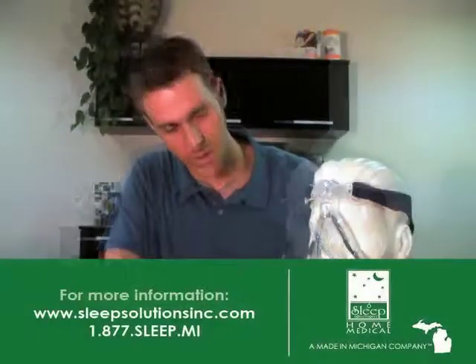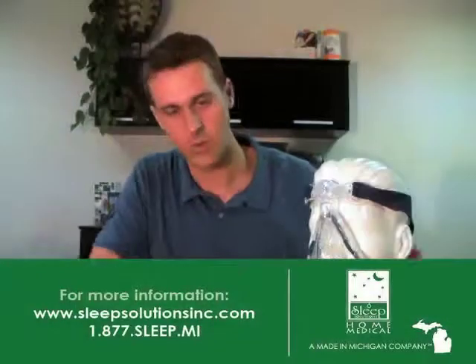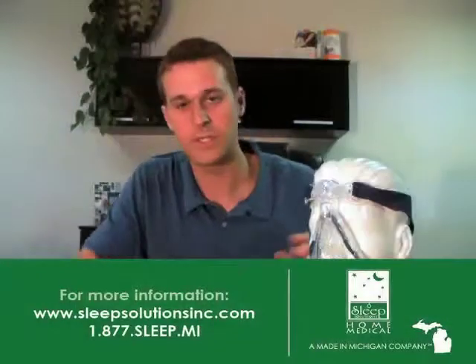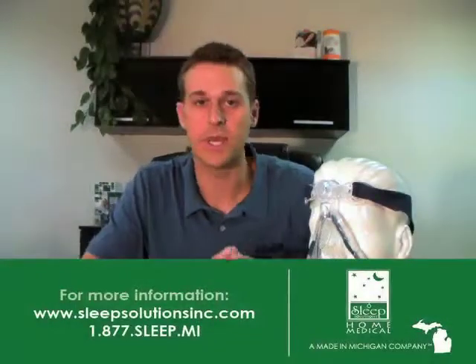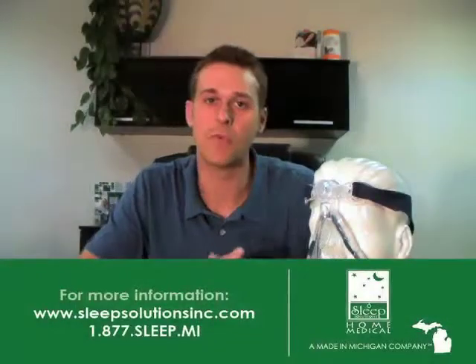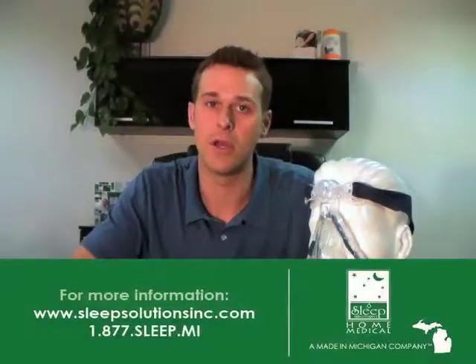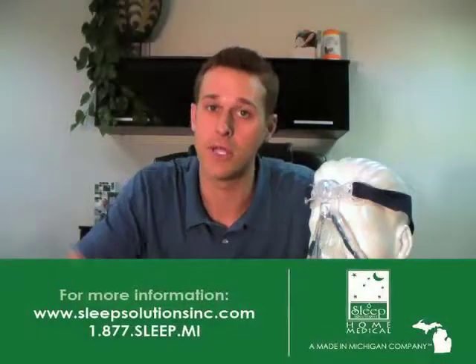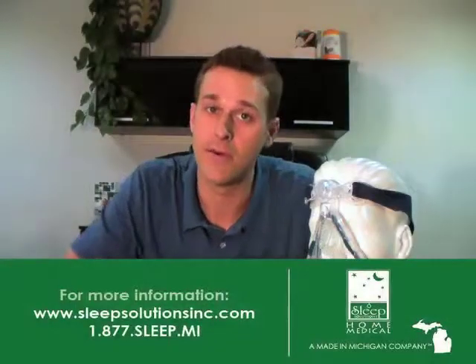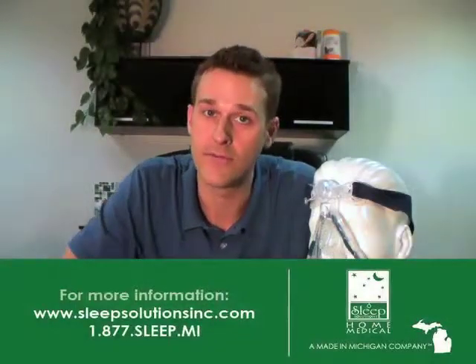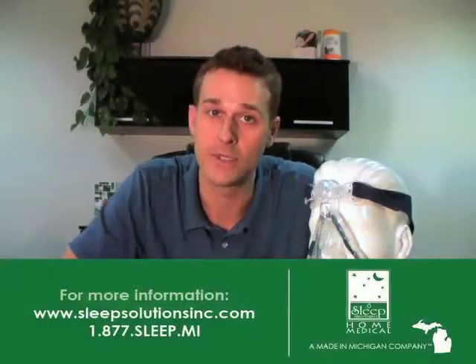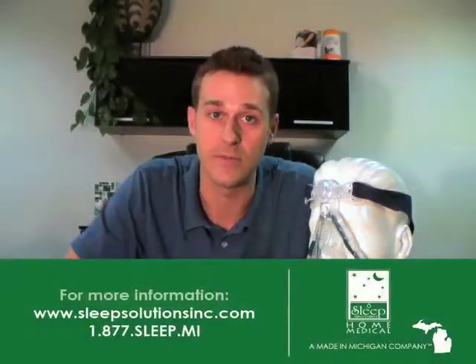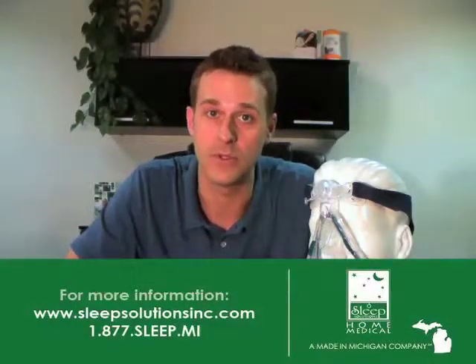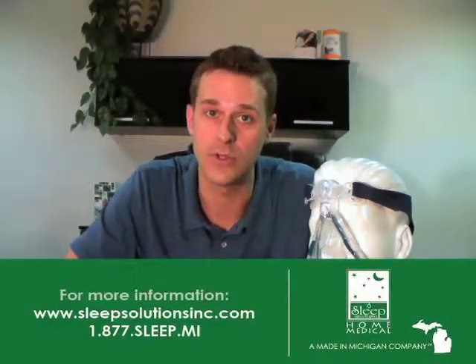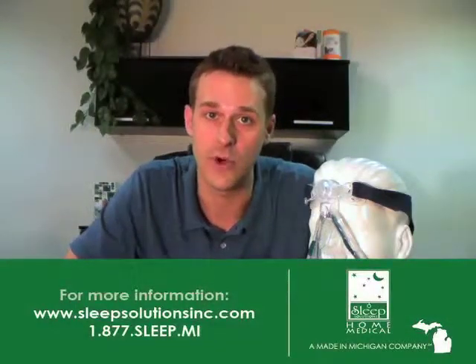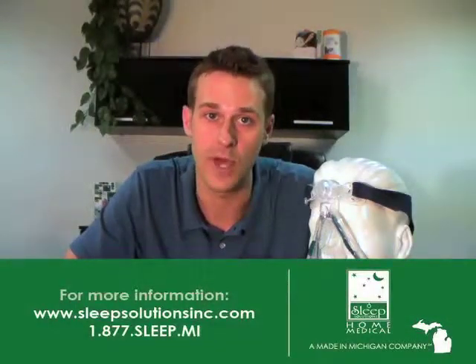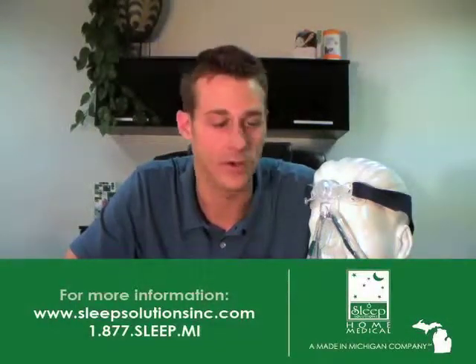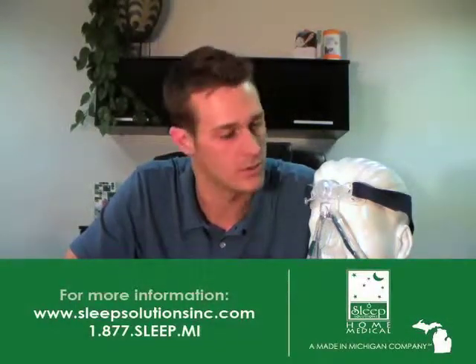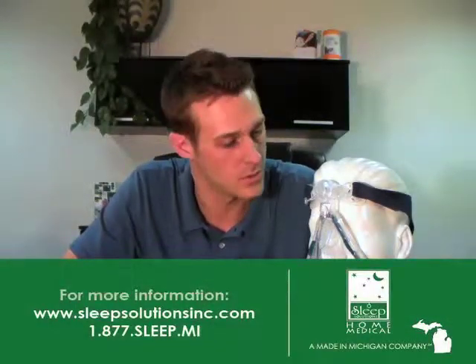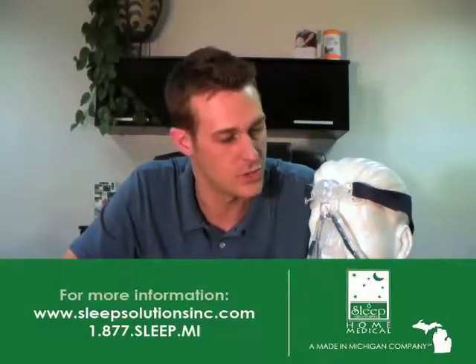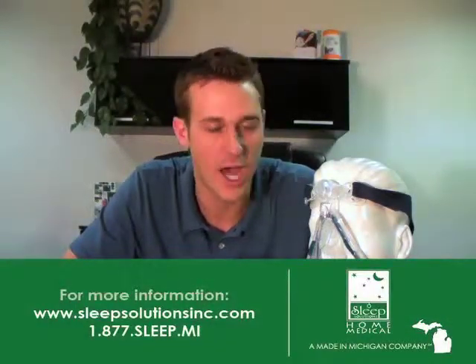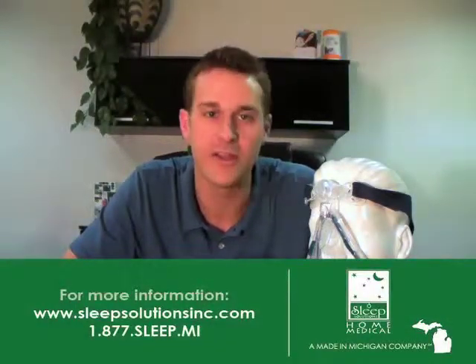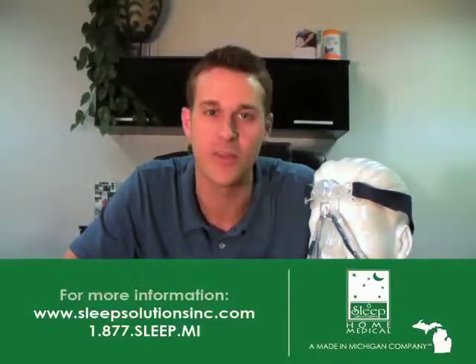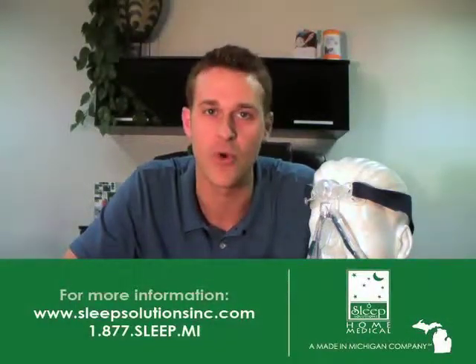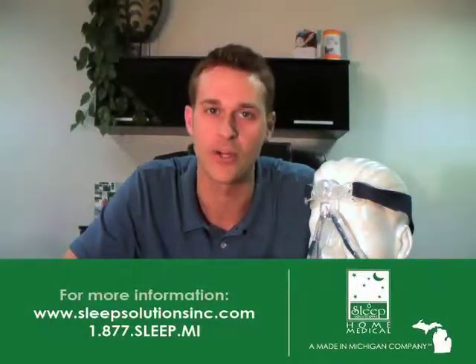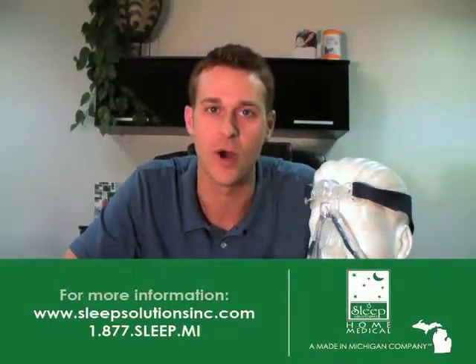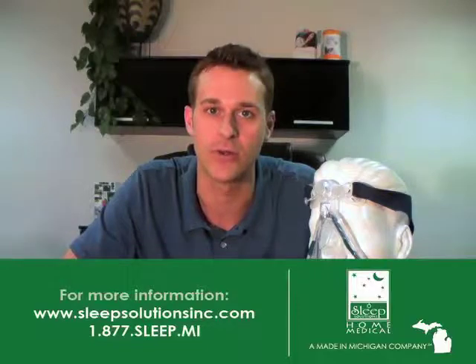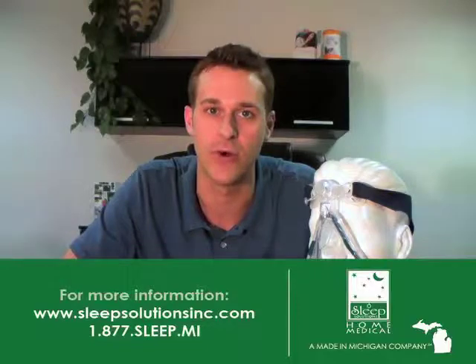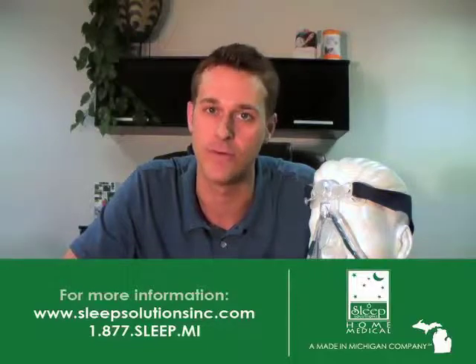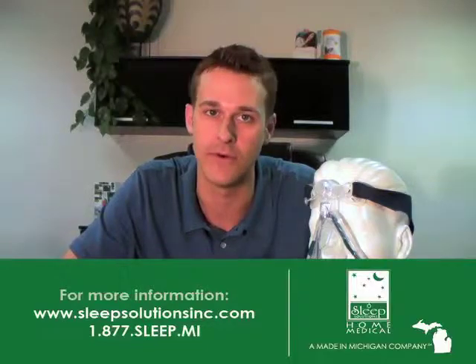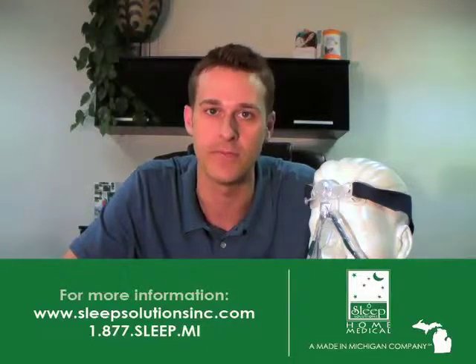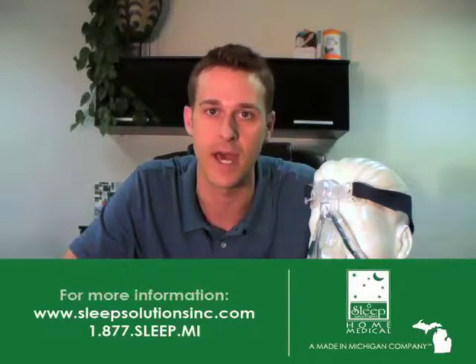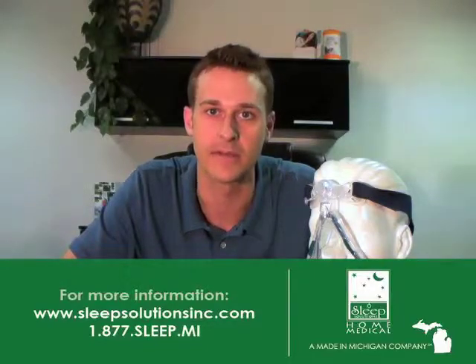Once again I'm Ryan McDevitt from Sleep Solutions Home Medical with John and the Mirage Quattro full face mask.